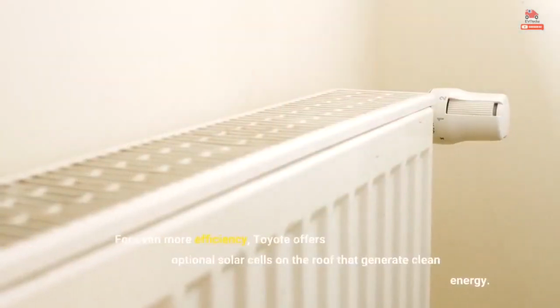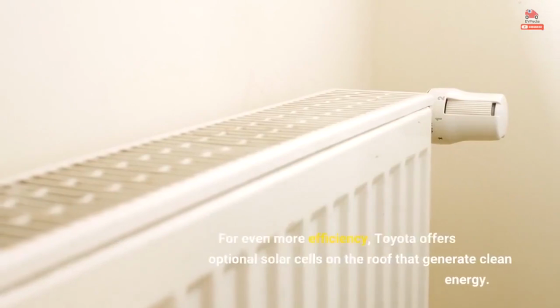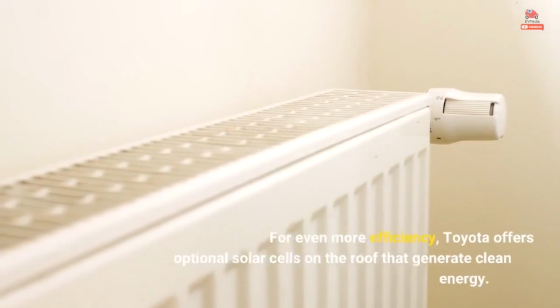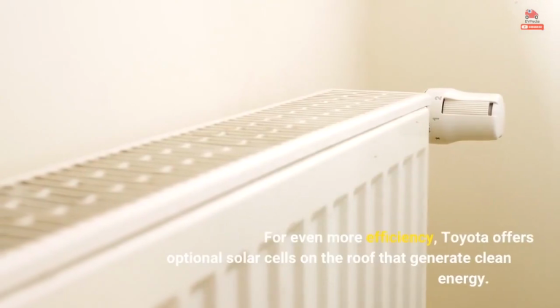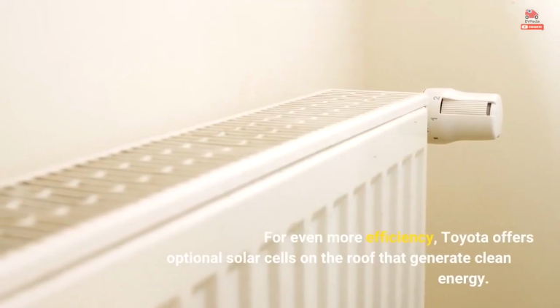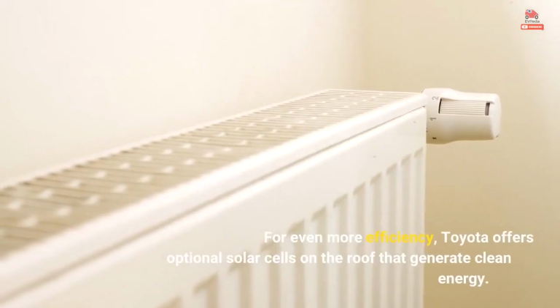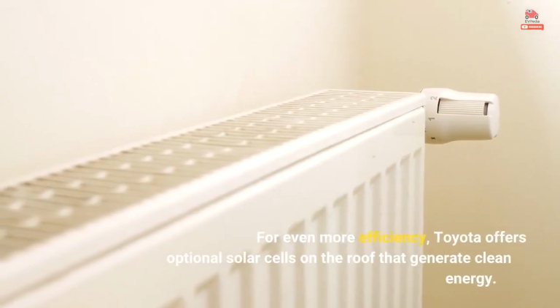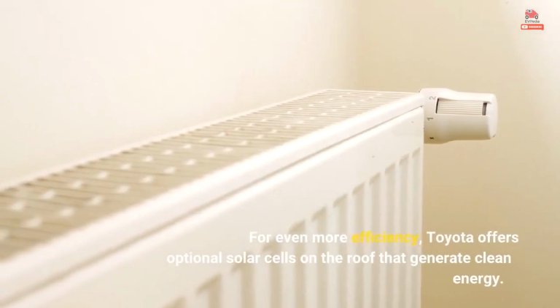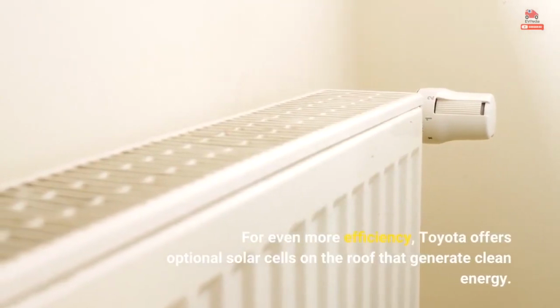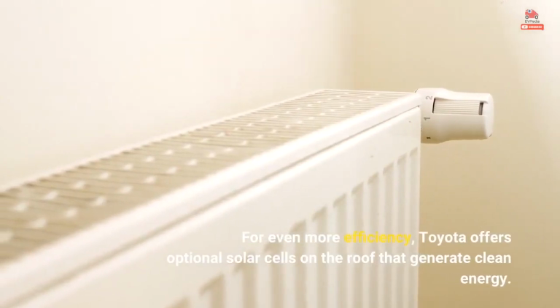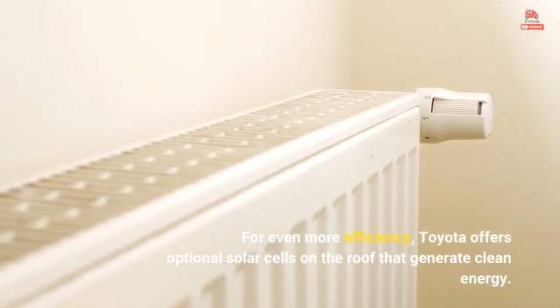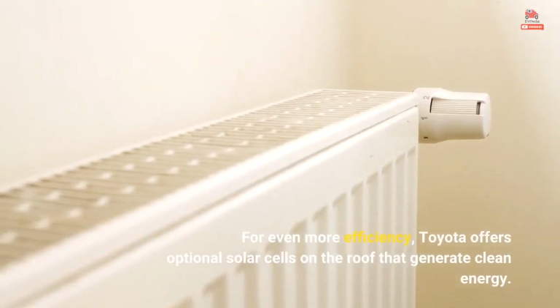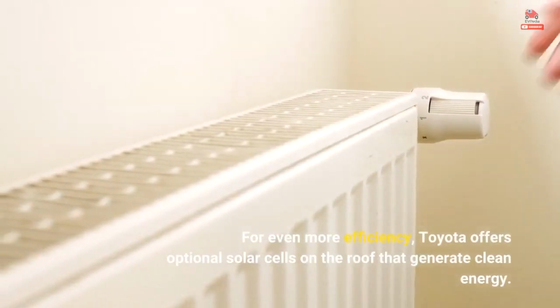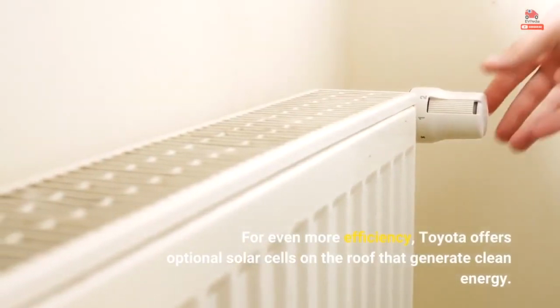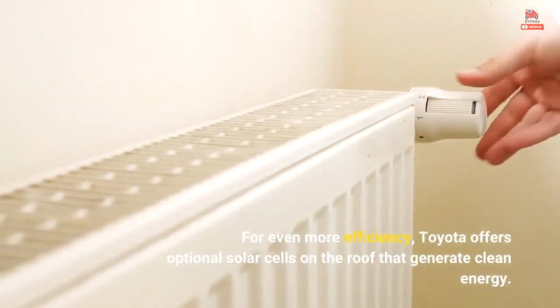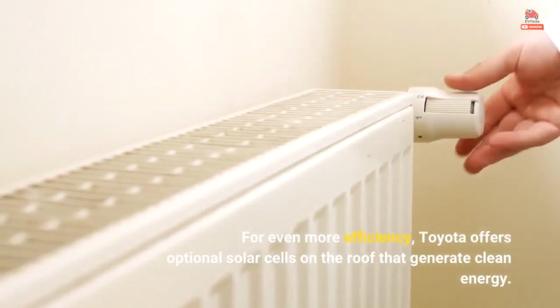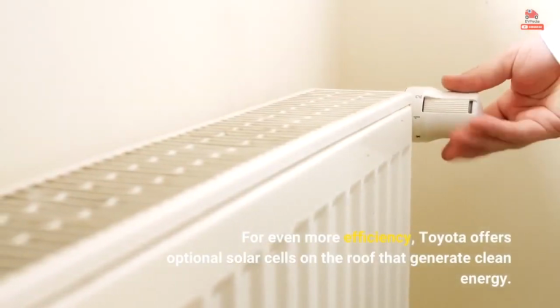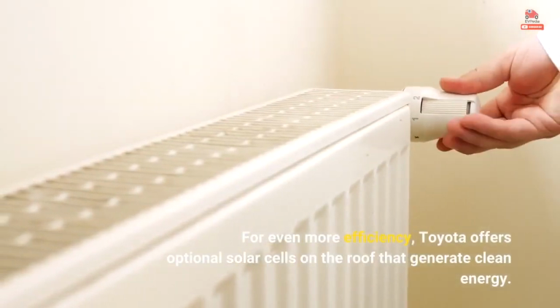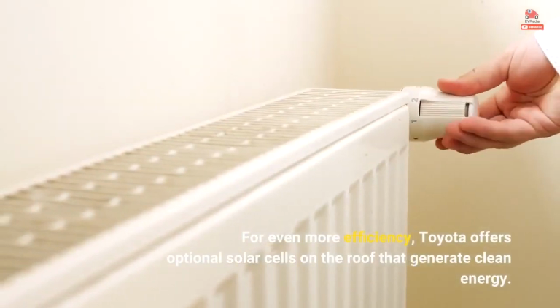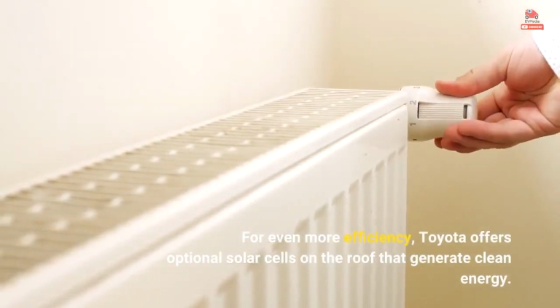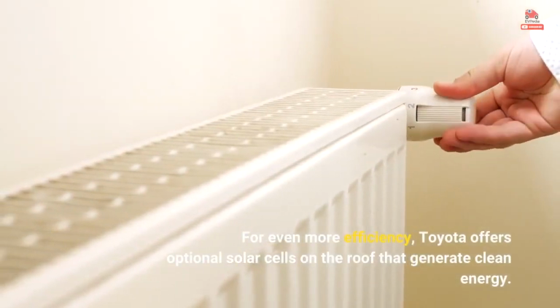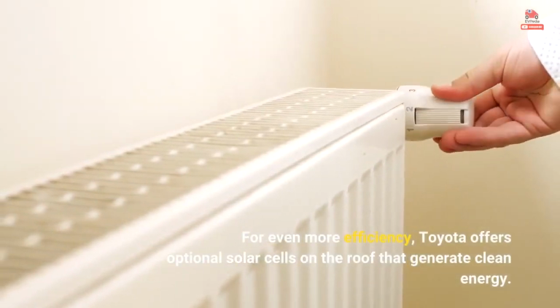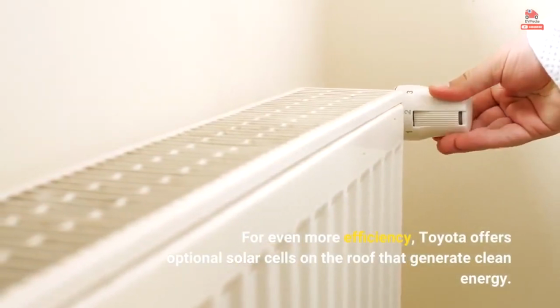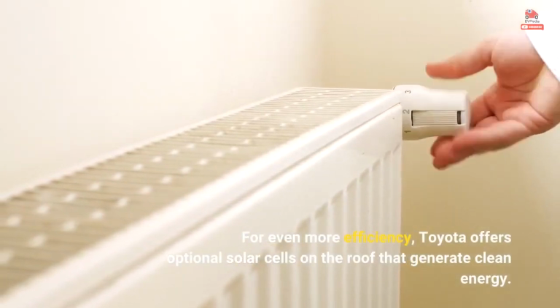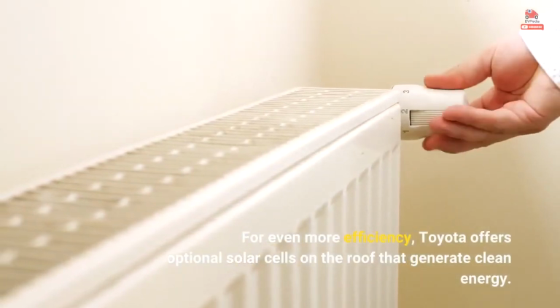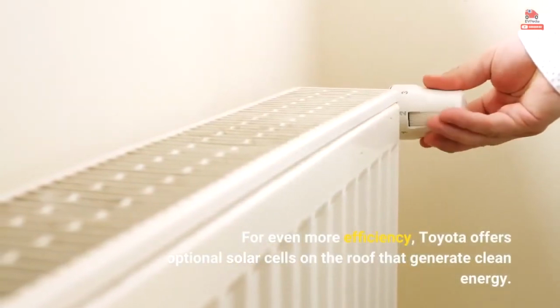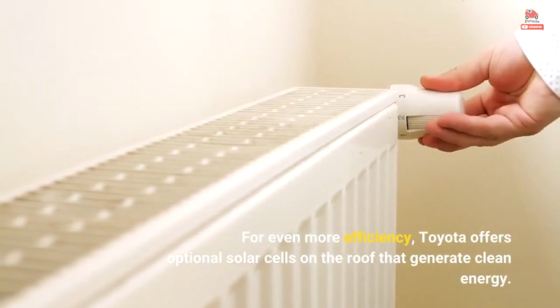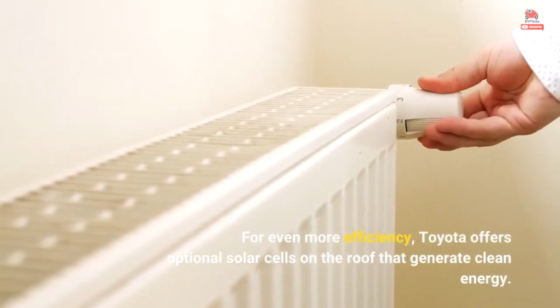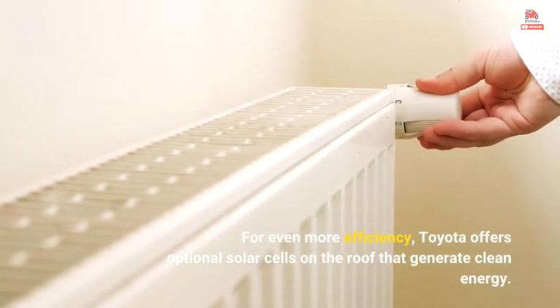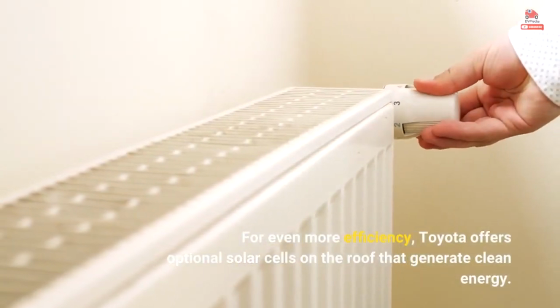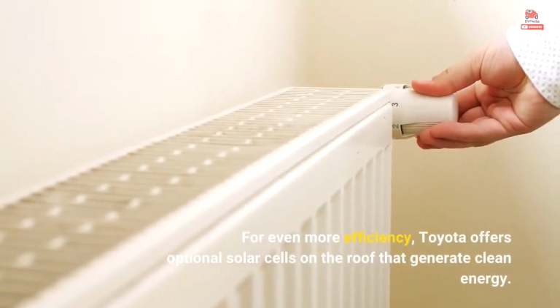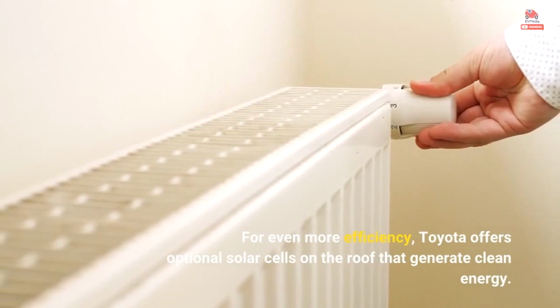For even more efficiency, Toyota offers optional solar cells on the roof that generate clean energy.